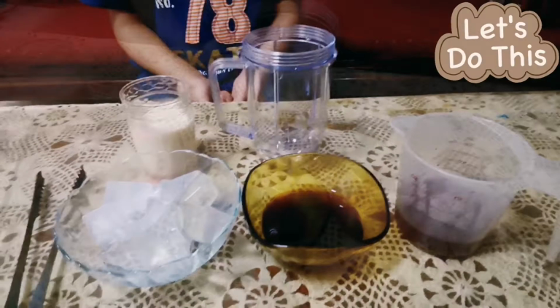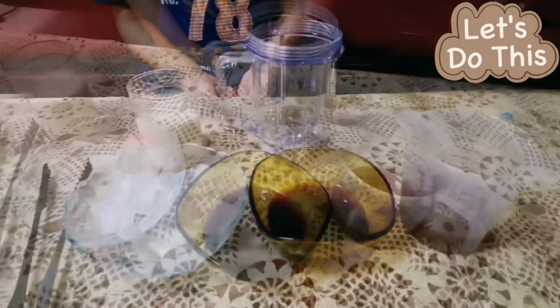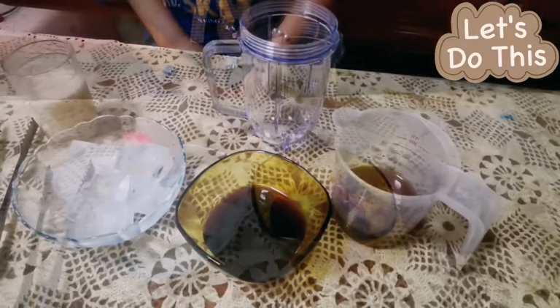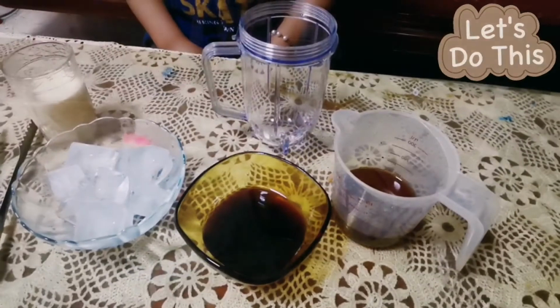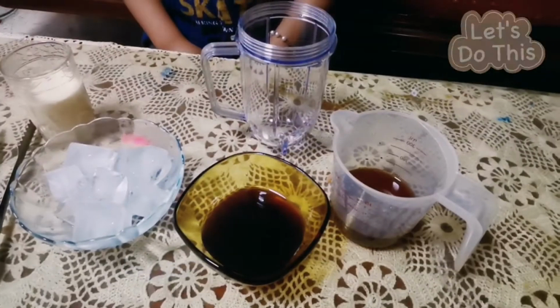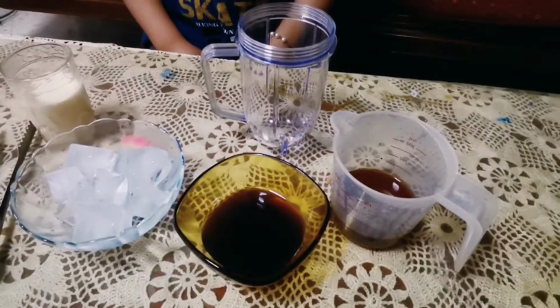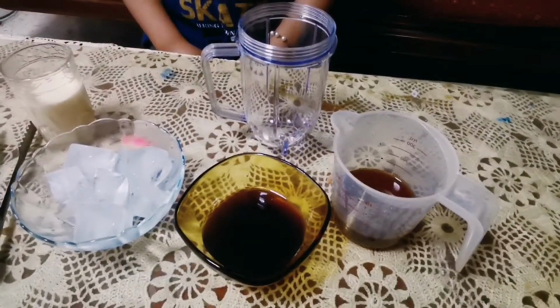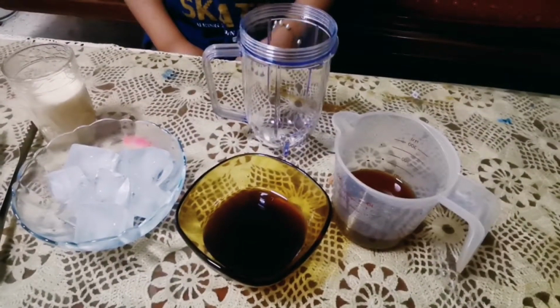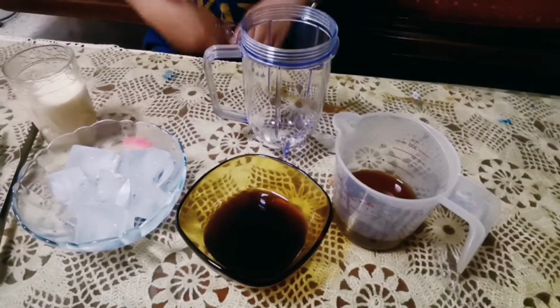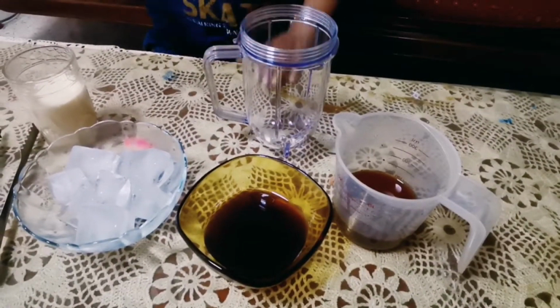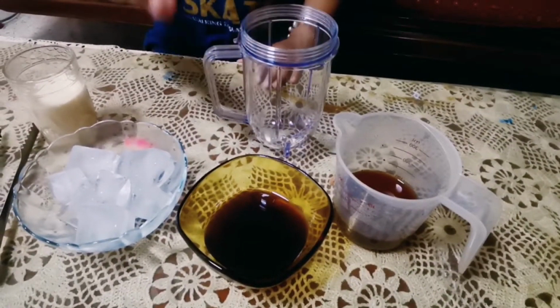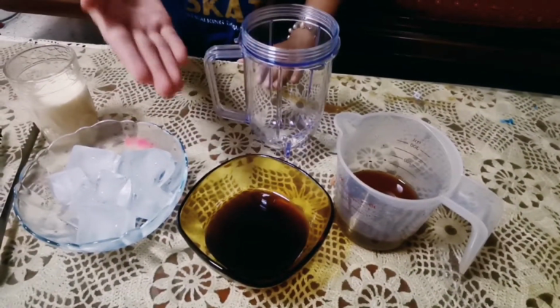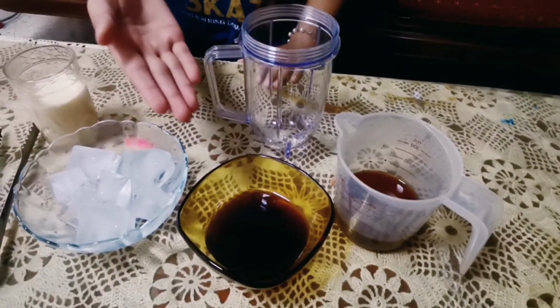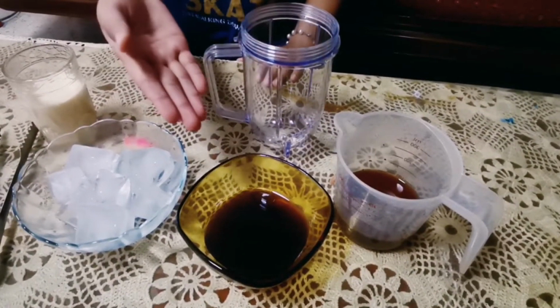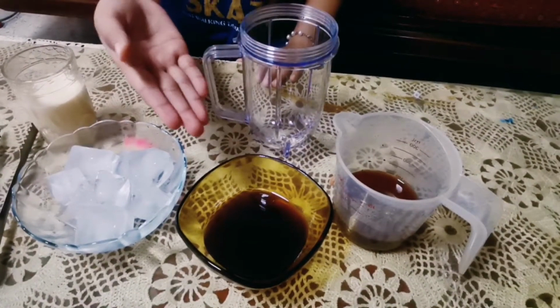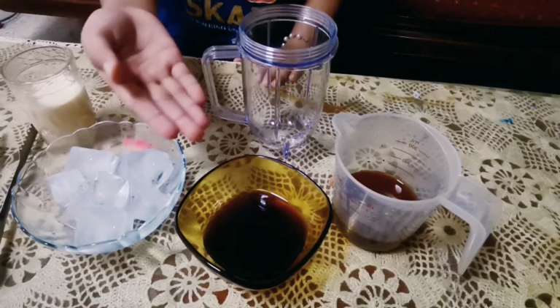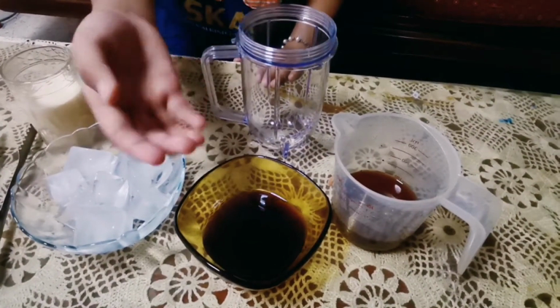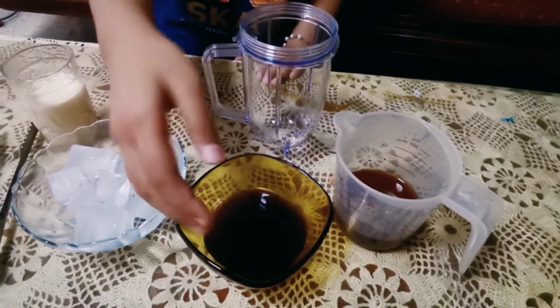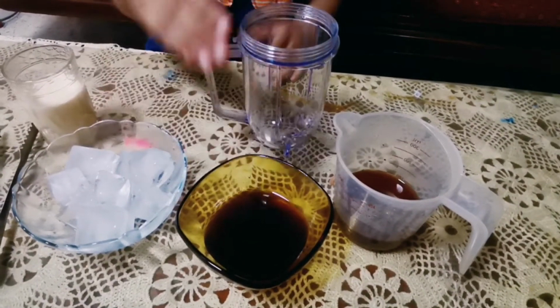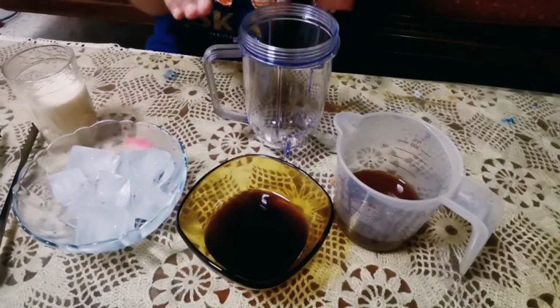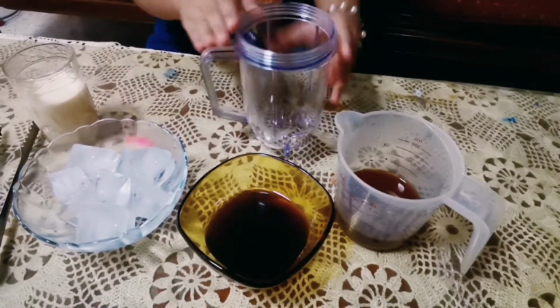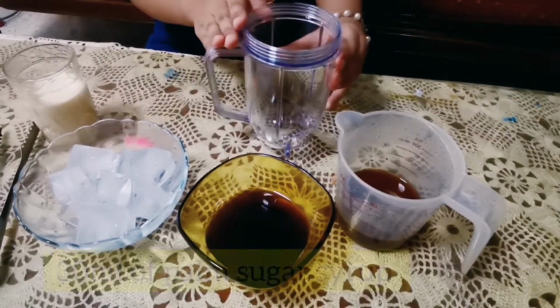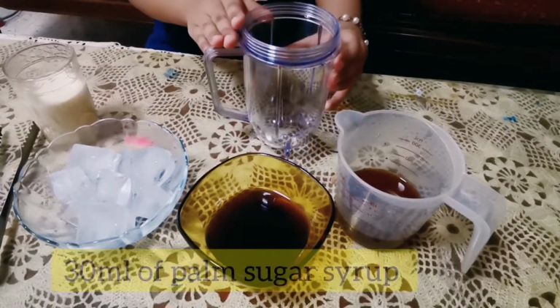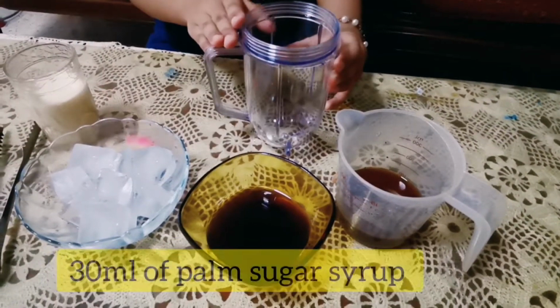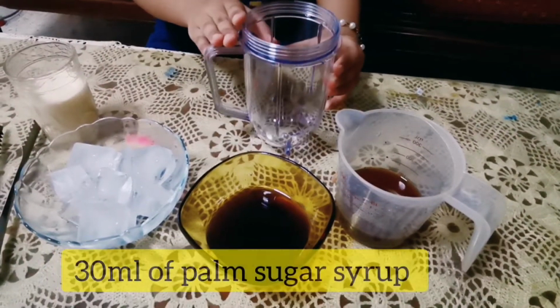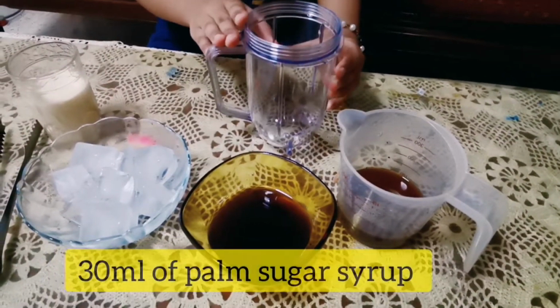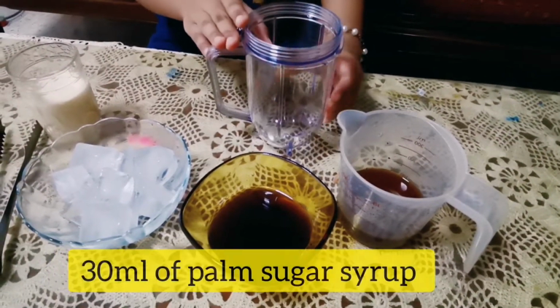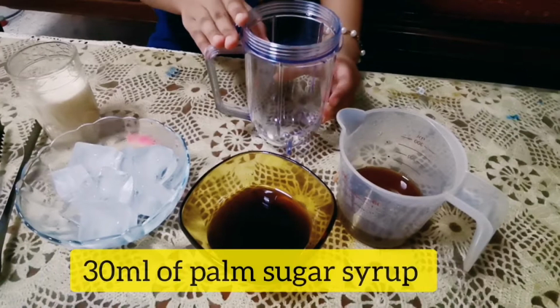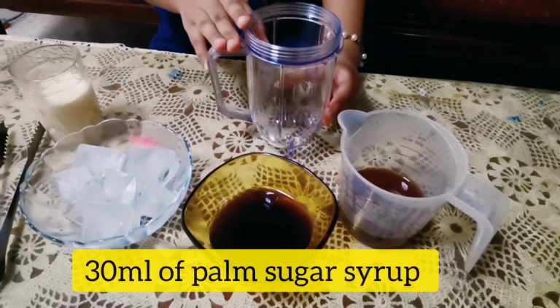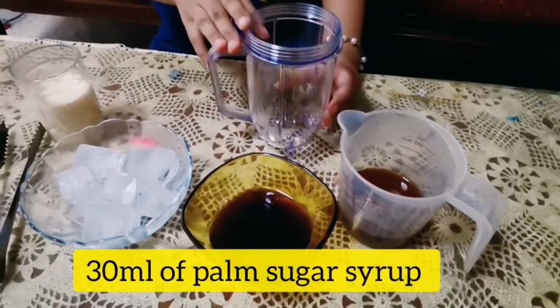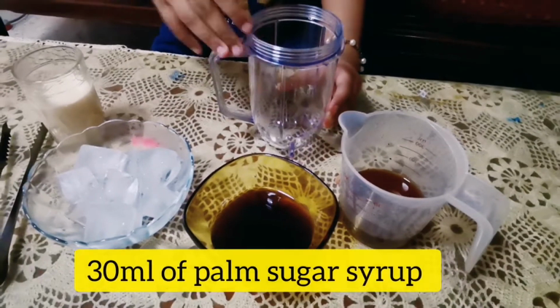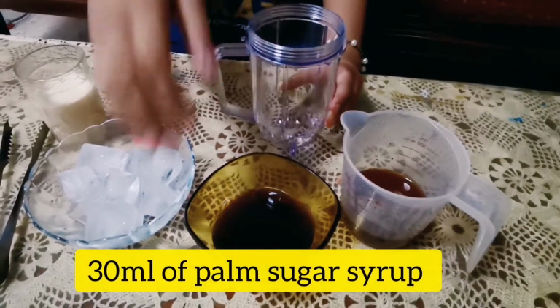First, we pour palm sugar syrup into the glass jar.